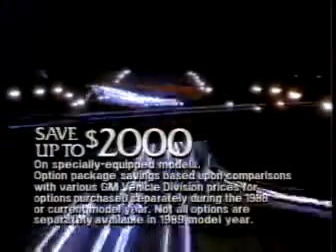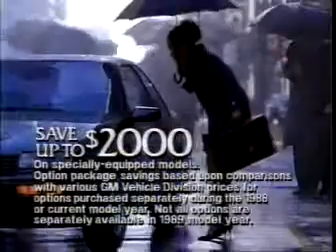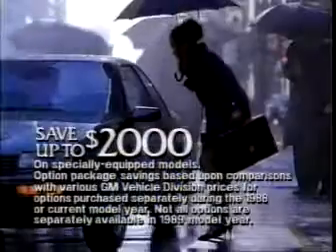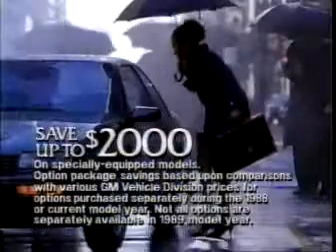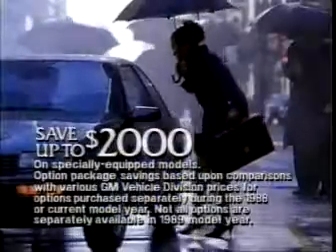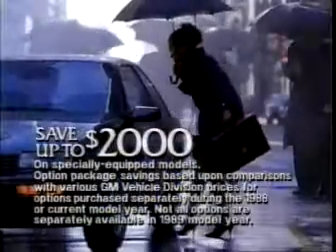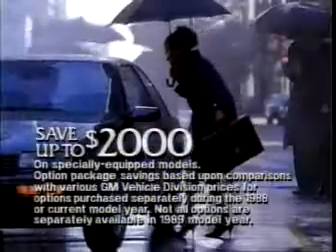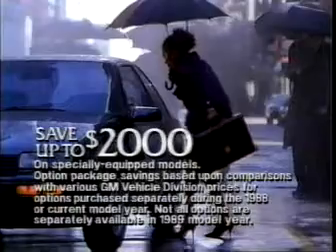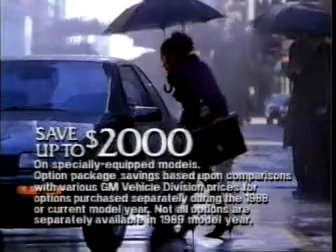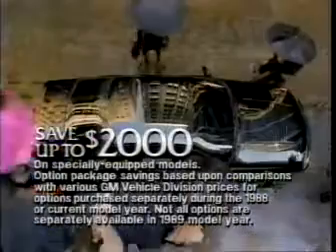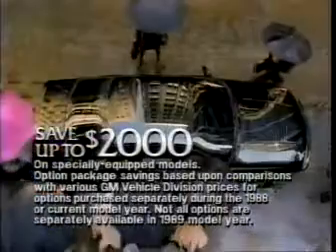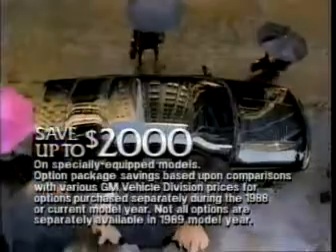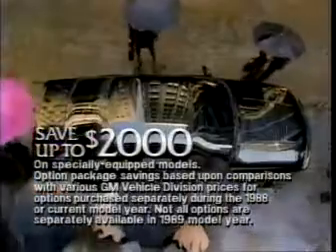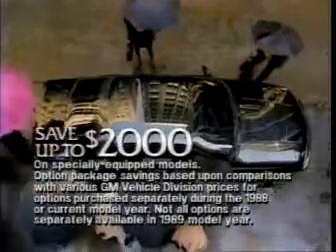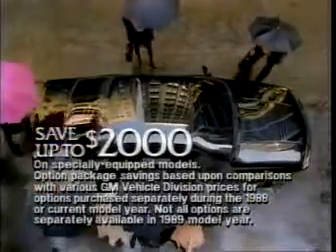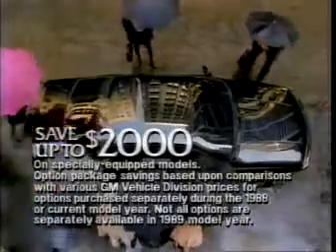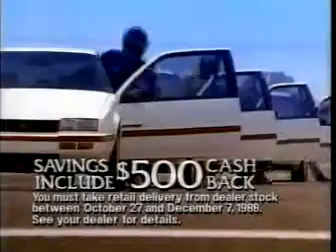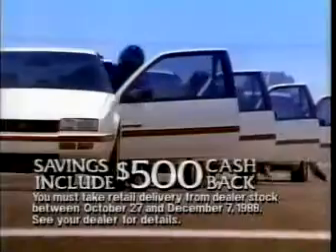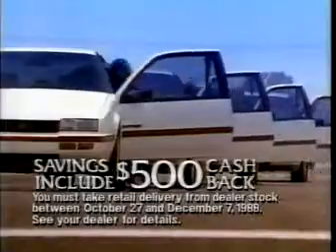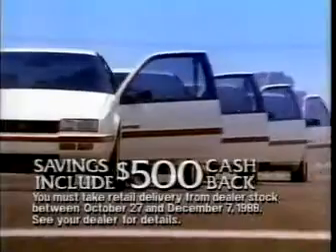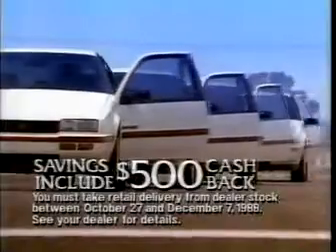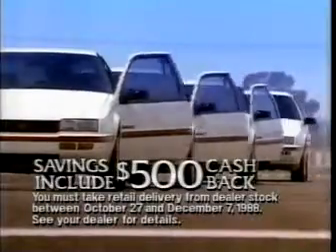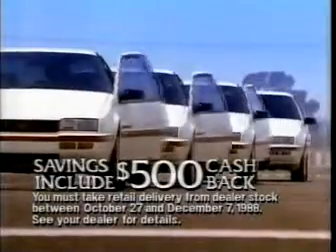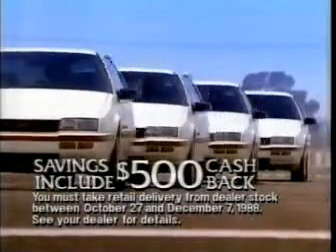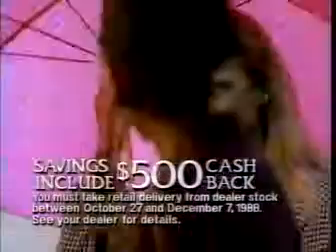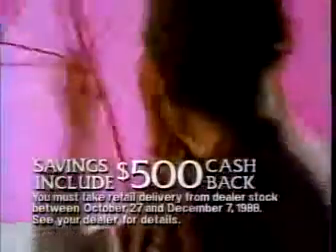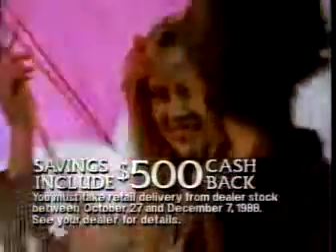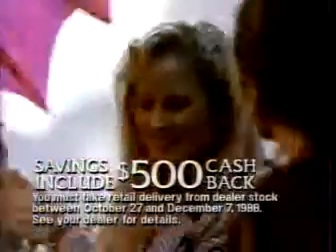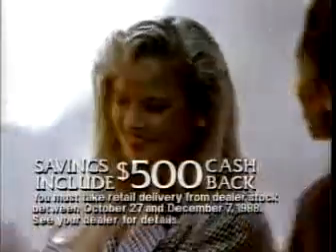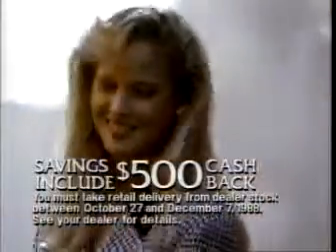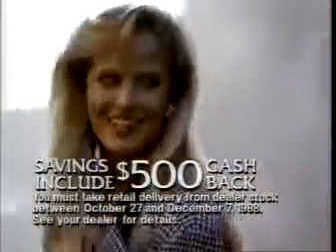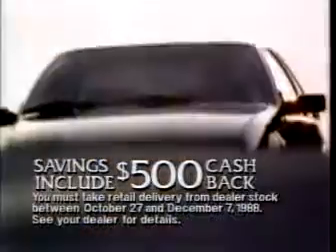The Chevy Beretta sport coupe — designed to help you look better, engineered to help you drive better, and priced to let you live better.